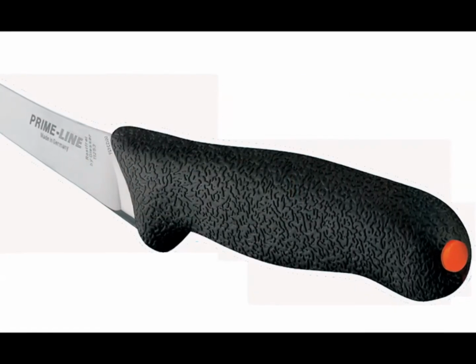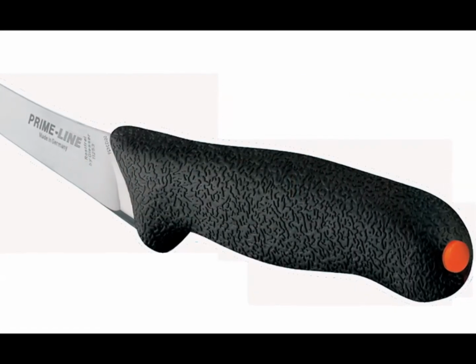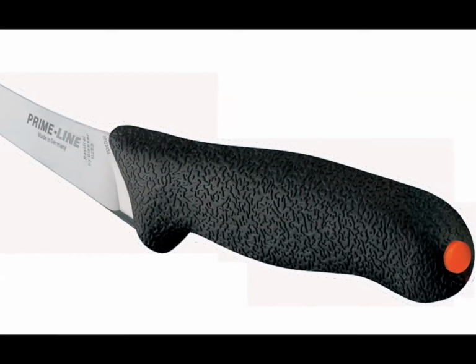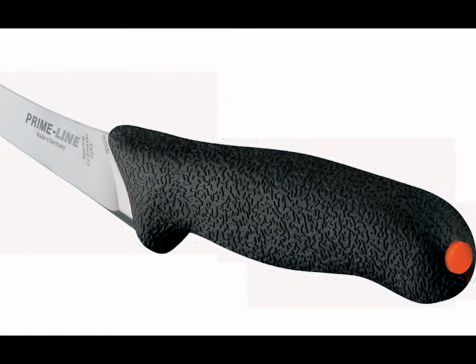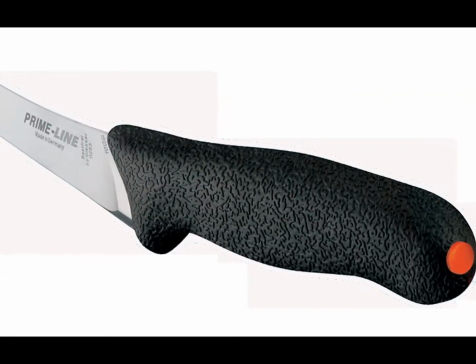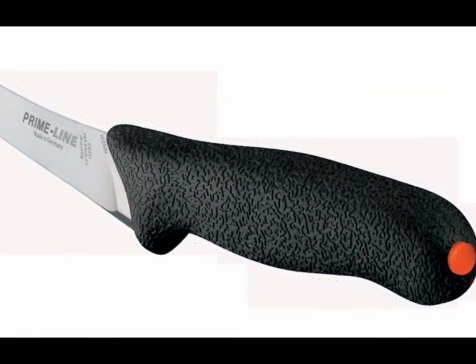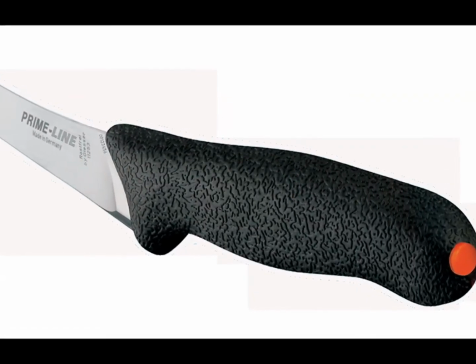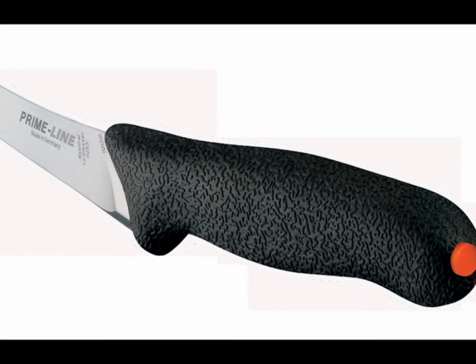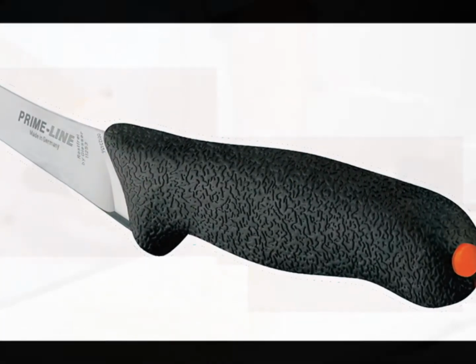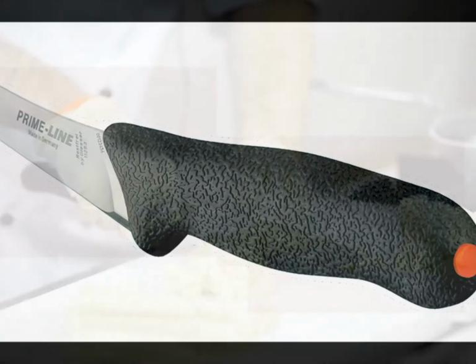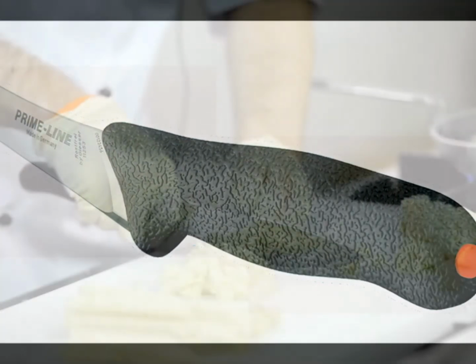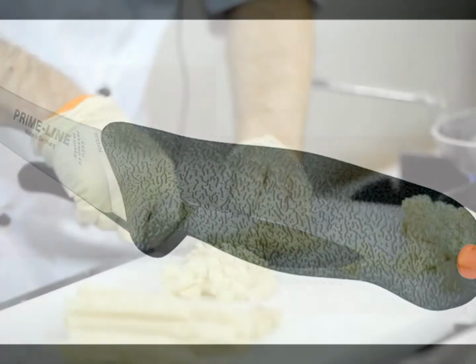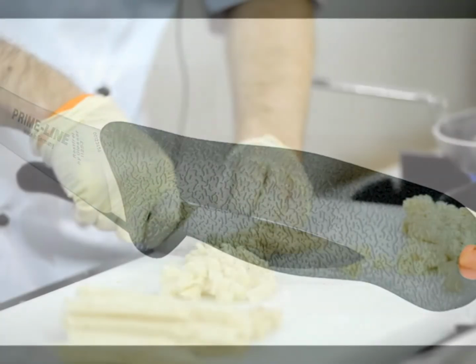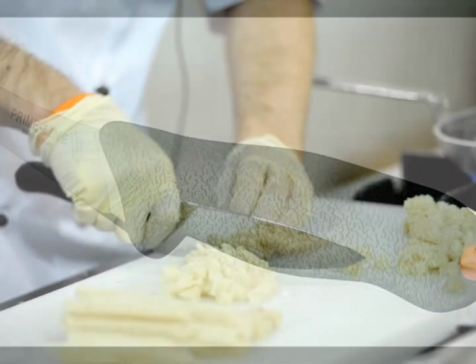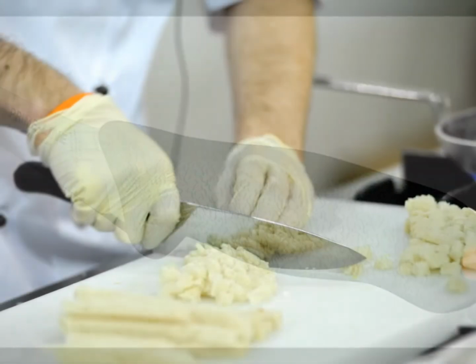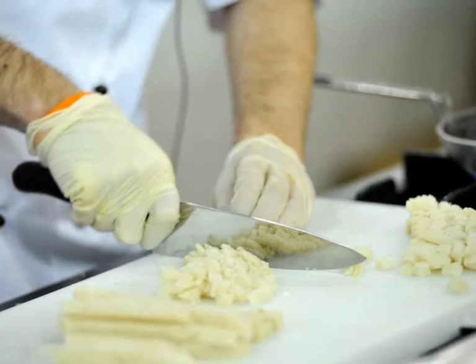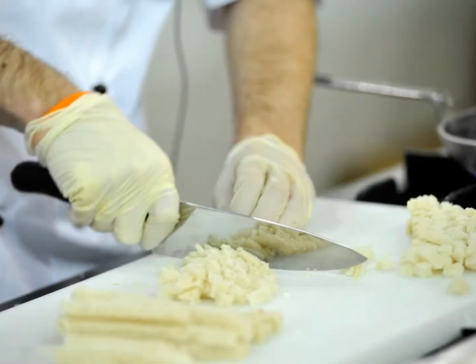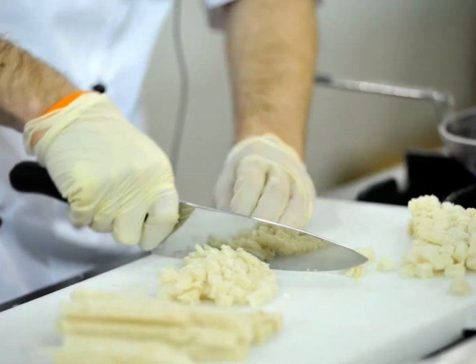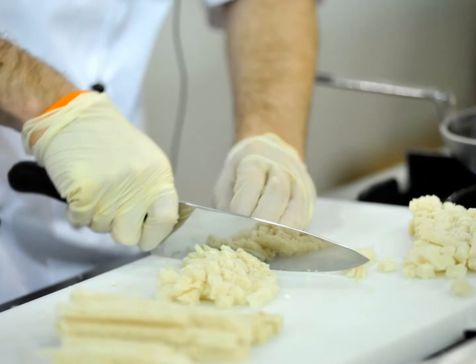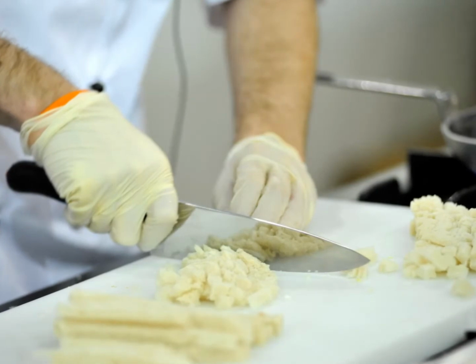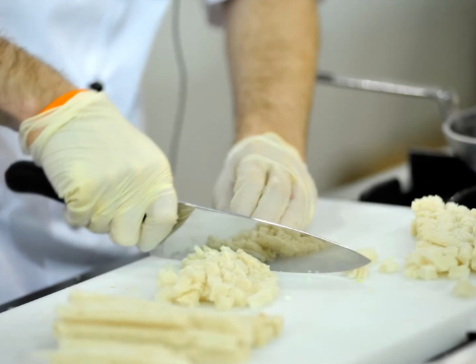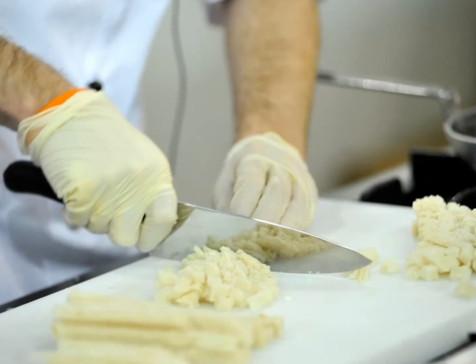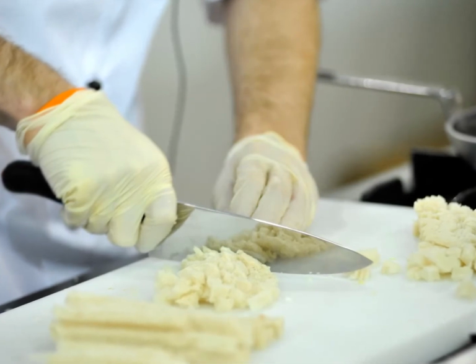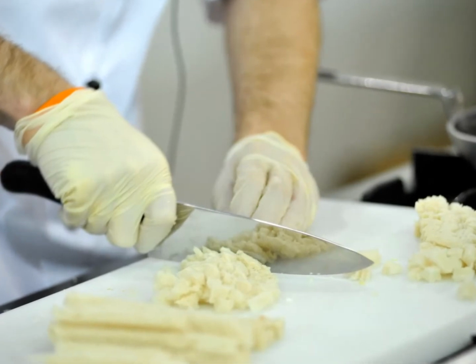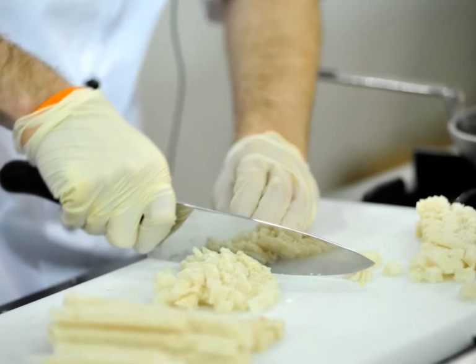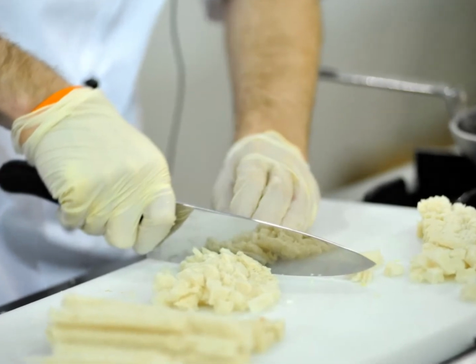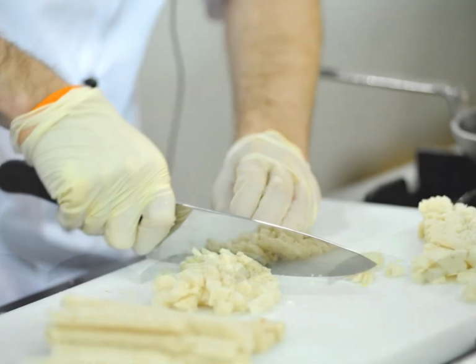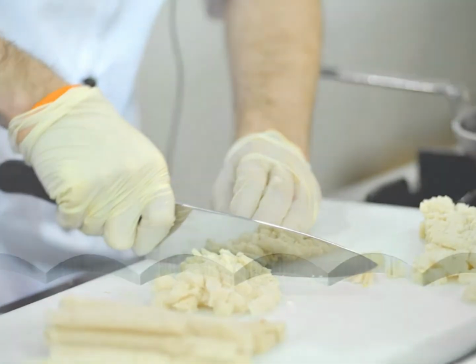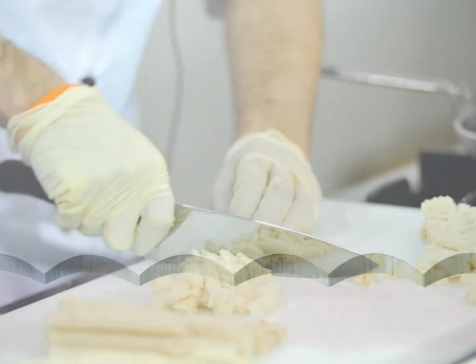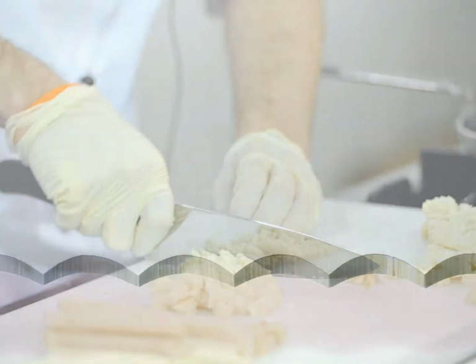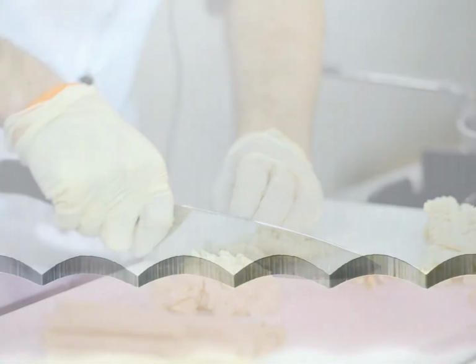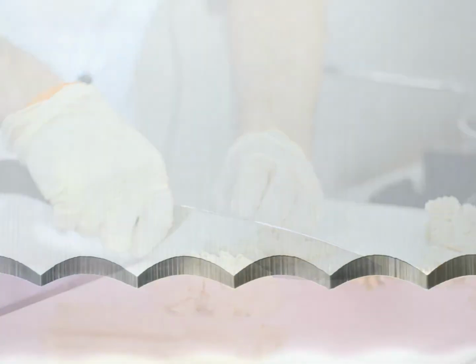Giza Primeline knives retain a sharp cutting edge for longevity and can be resharpened again and again.